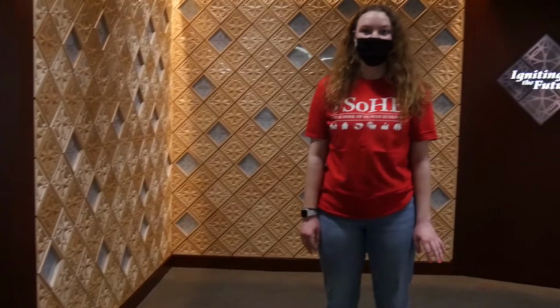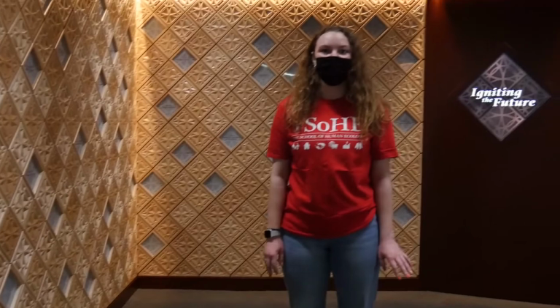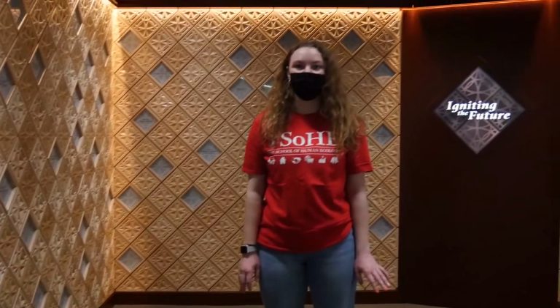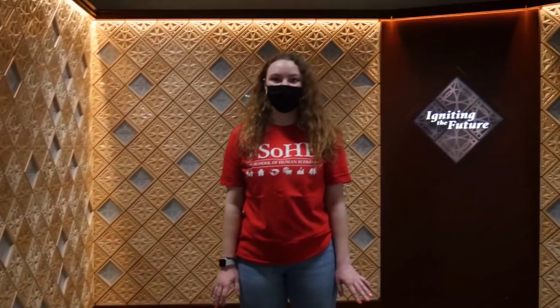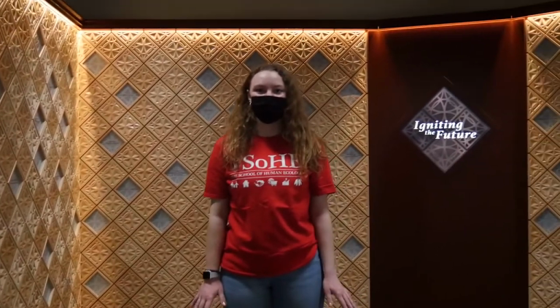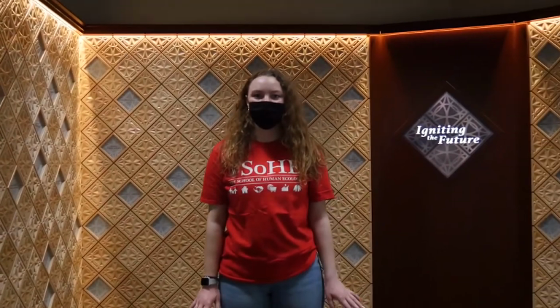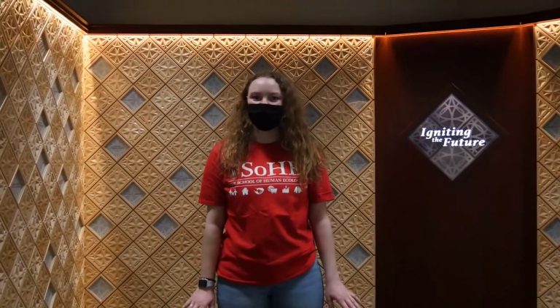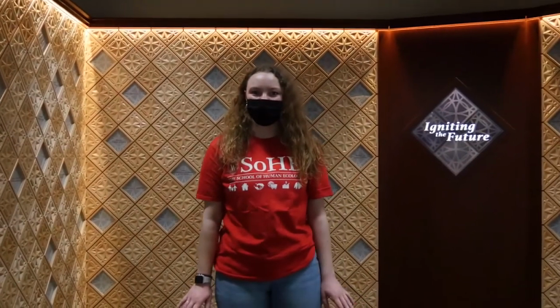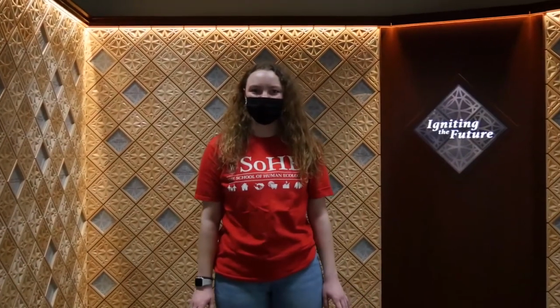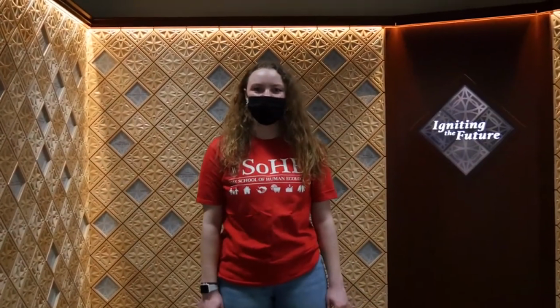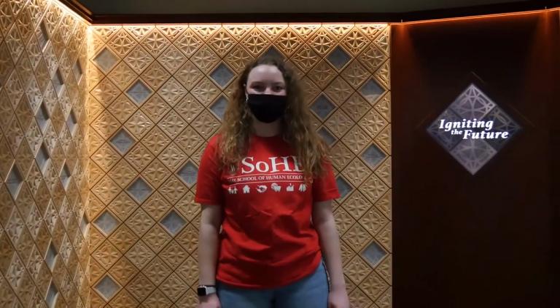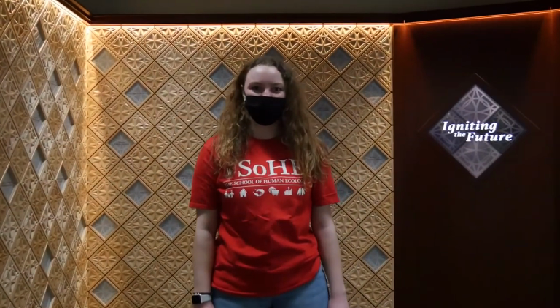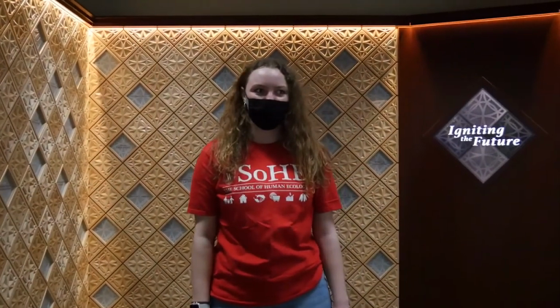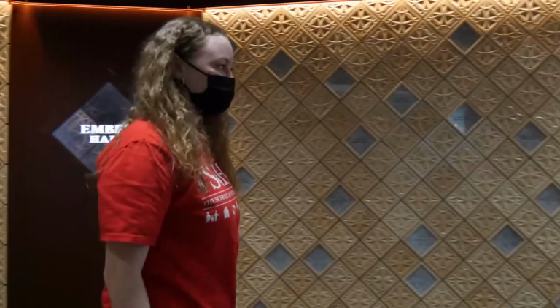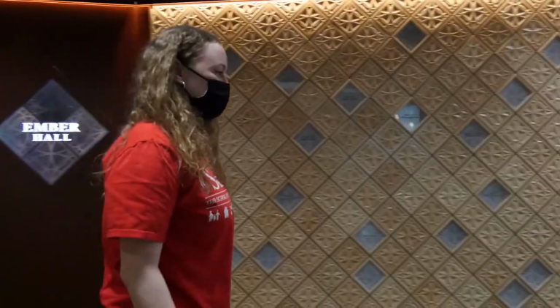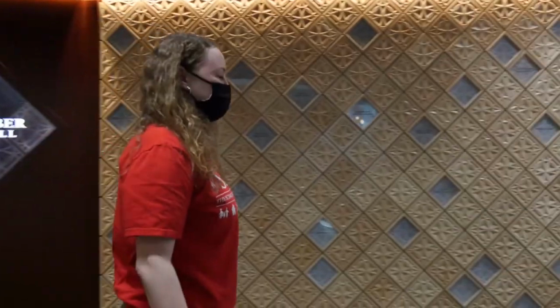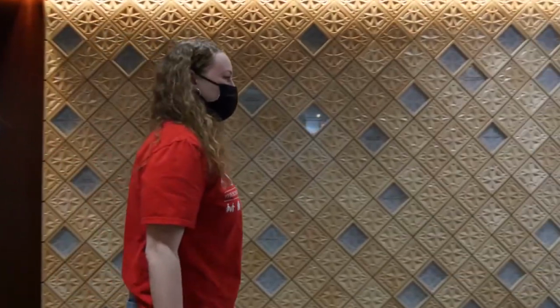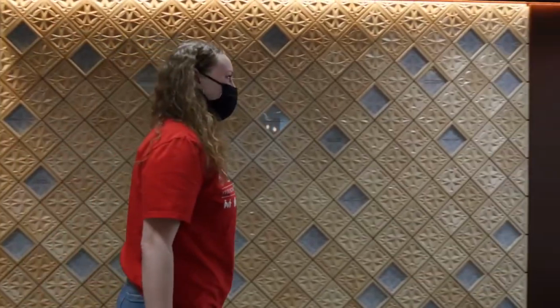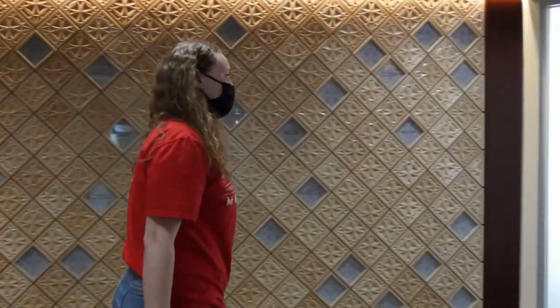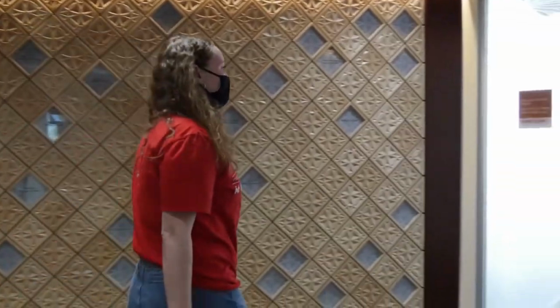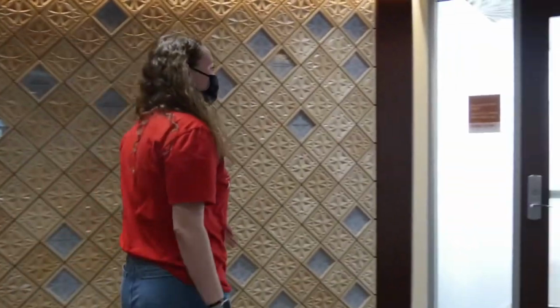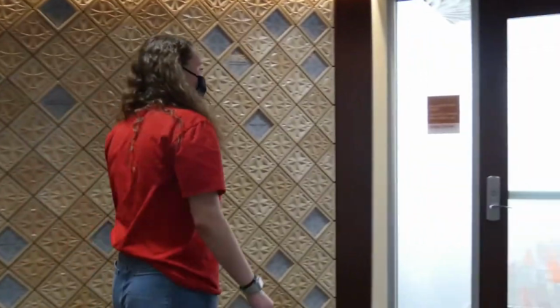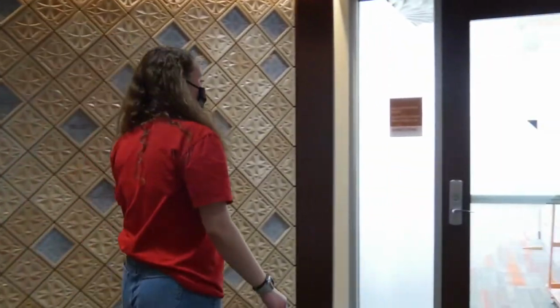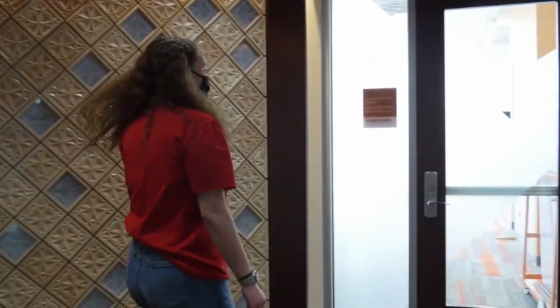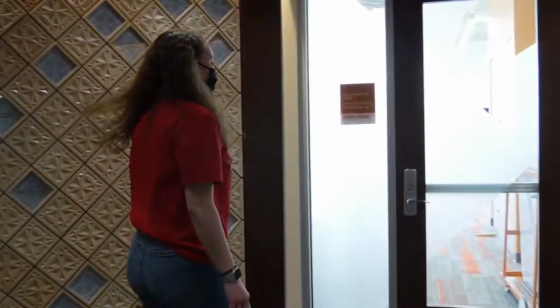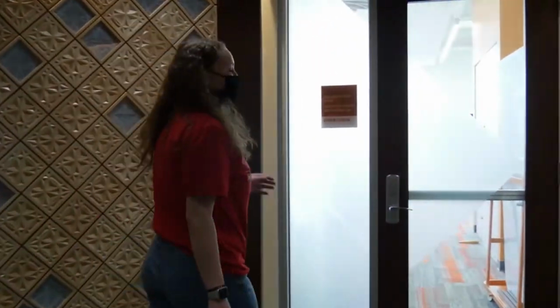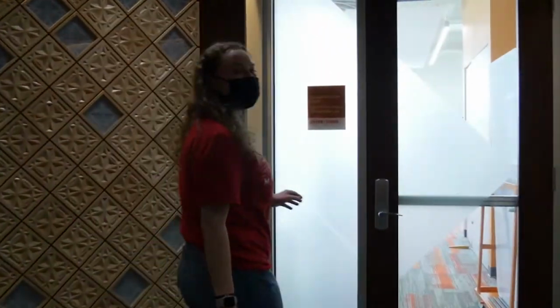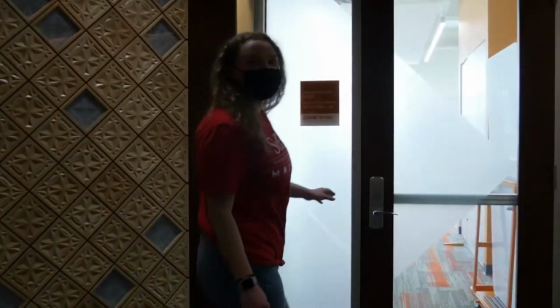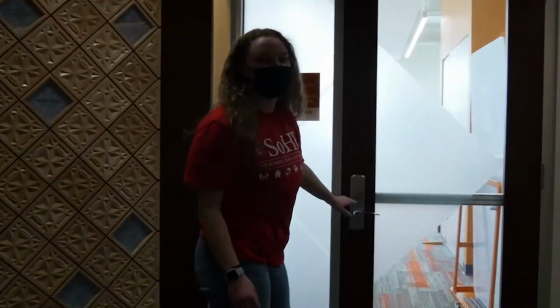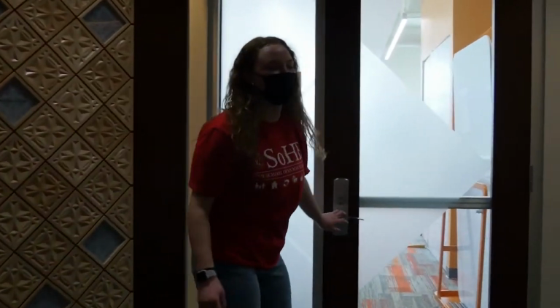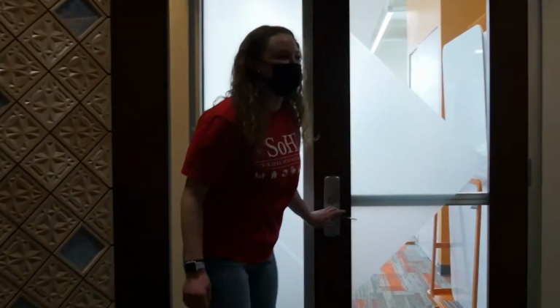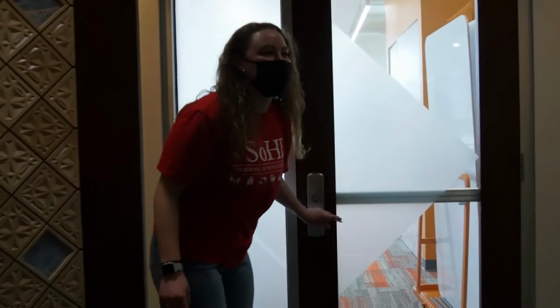Welcome to our brand new Ember Hall. This space is our brand new Innovation Lab.